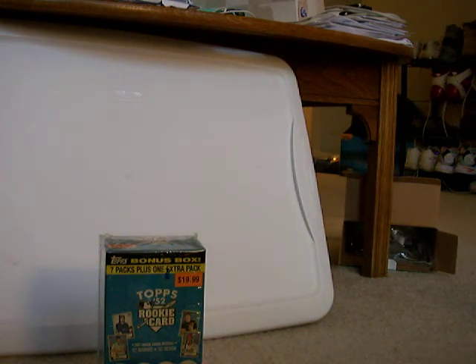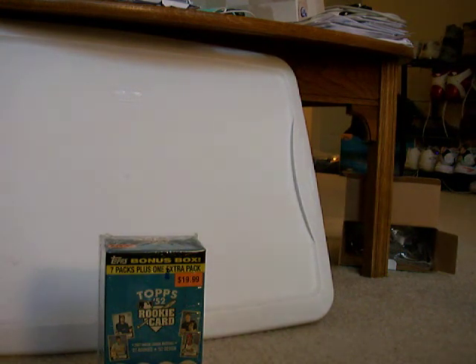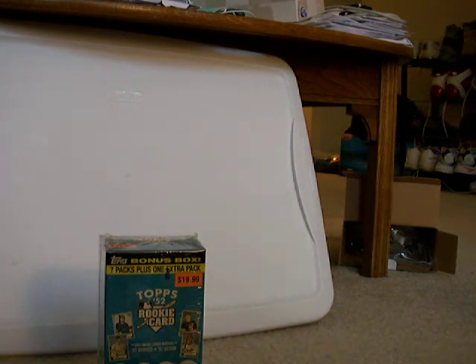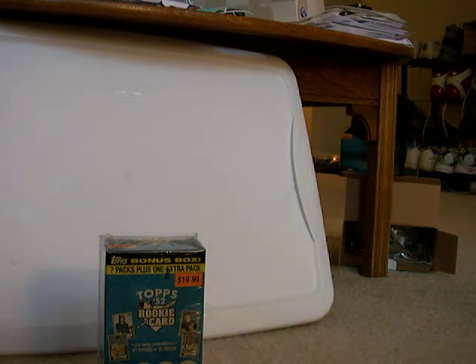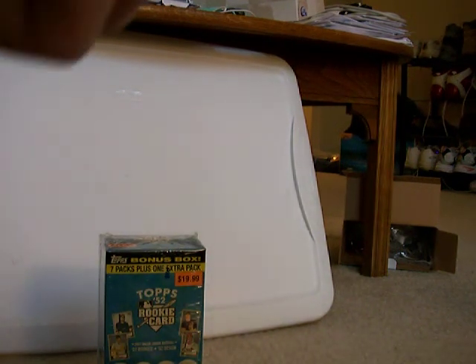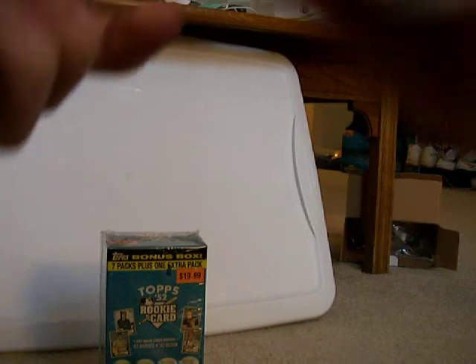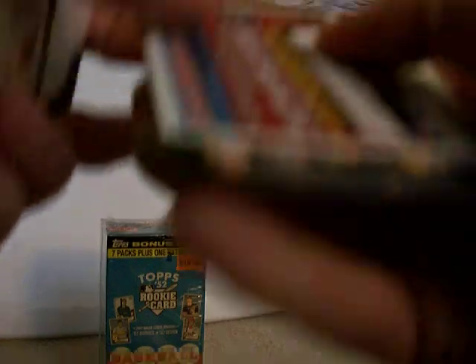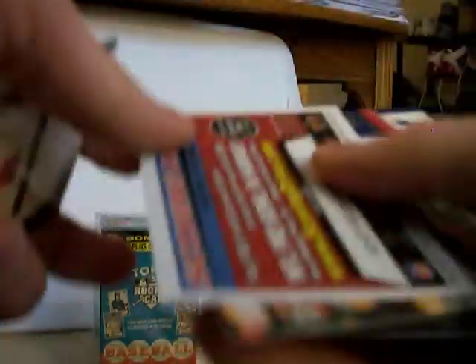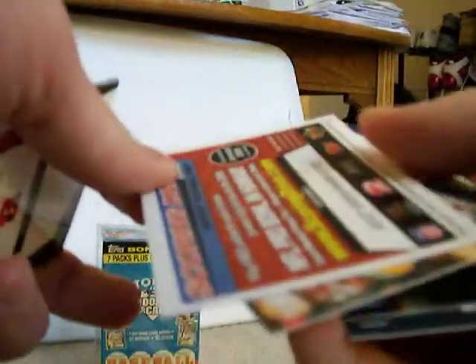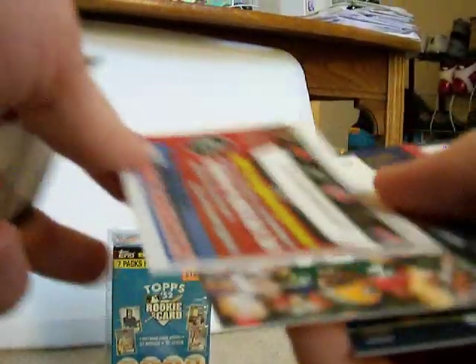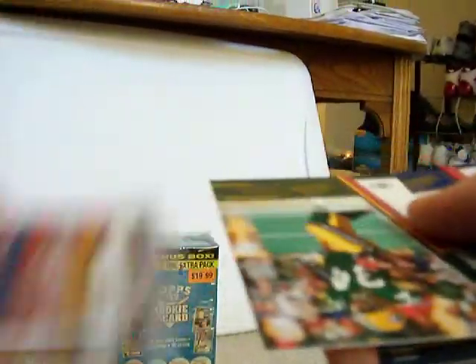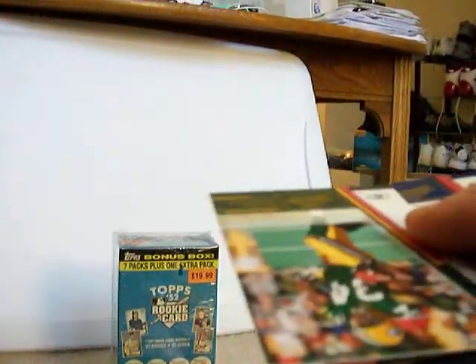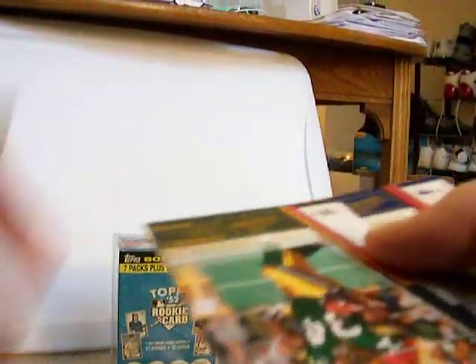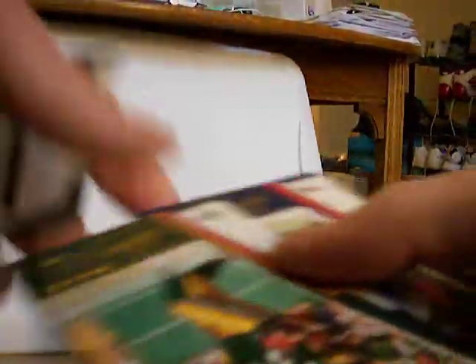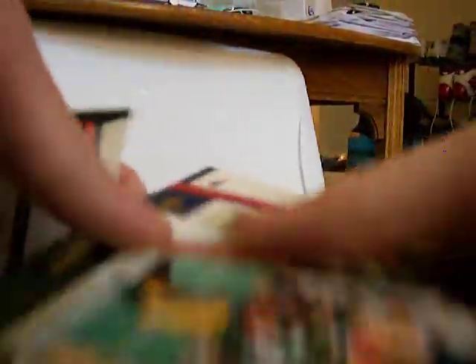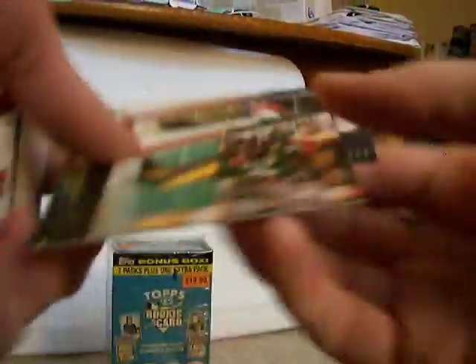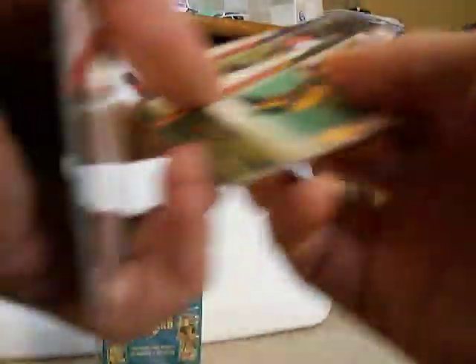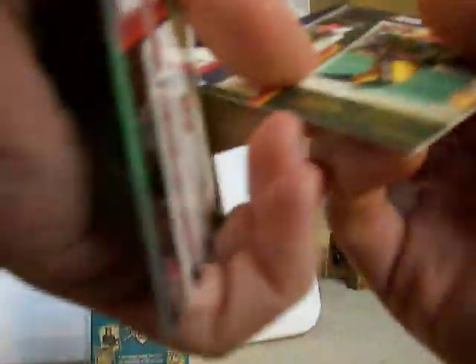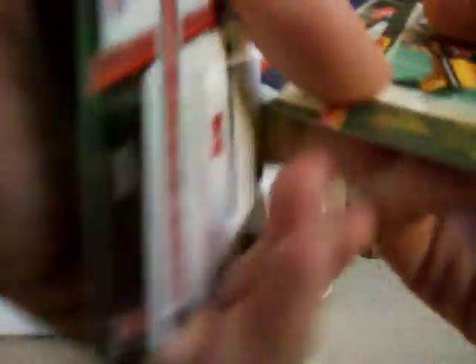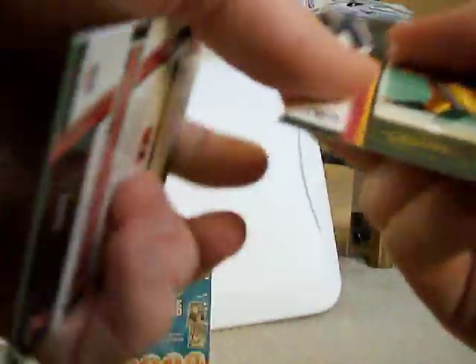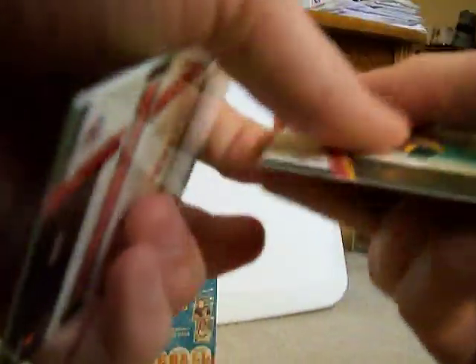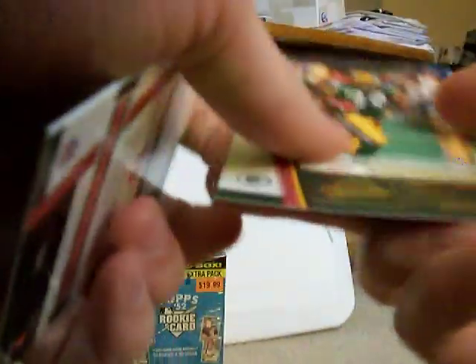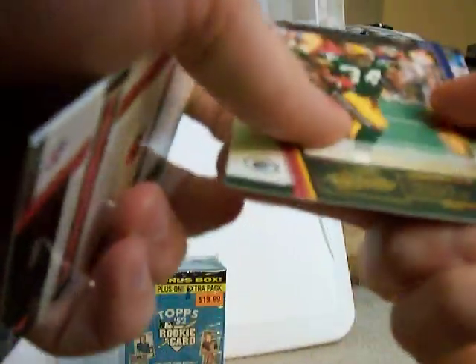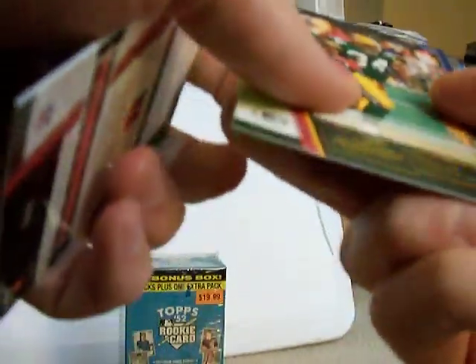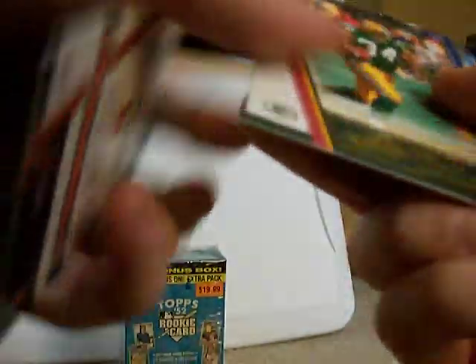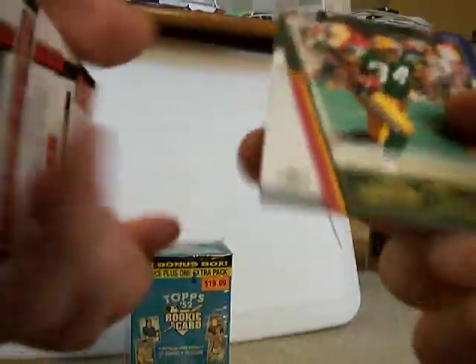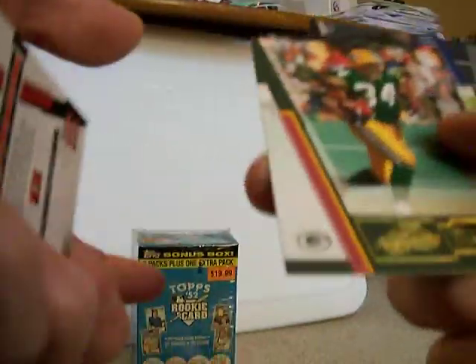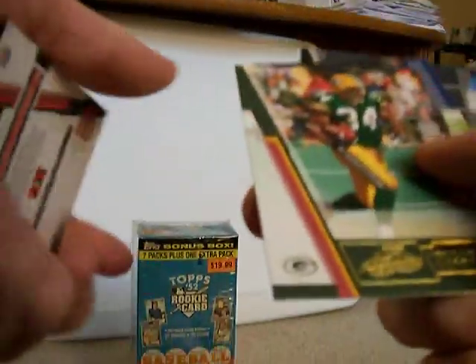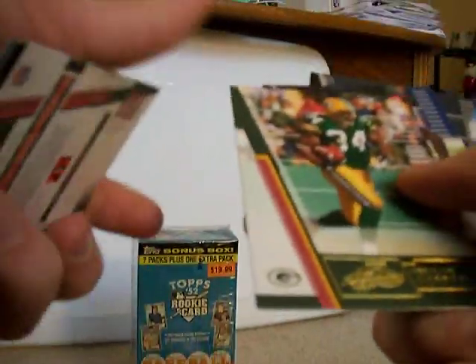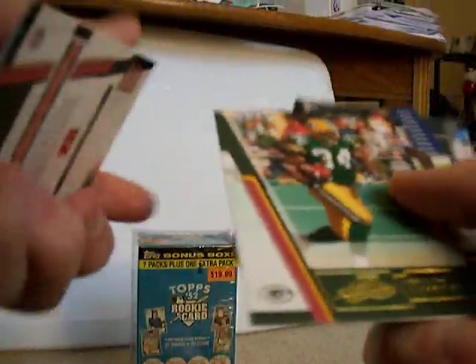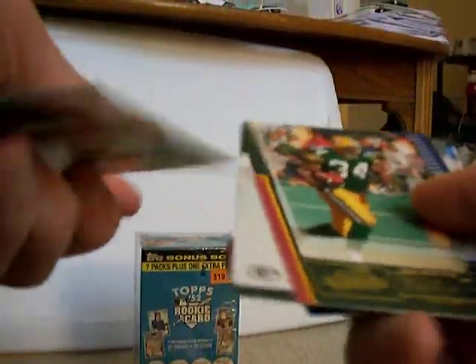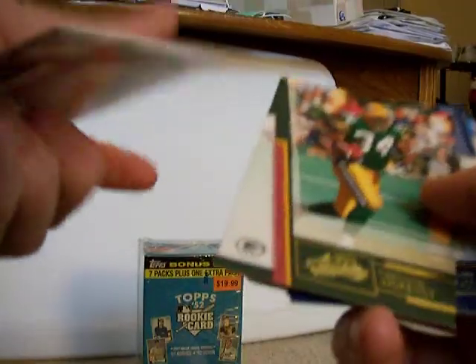JaMarcus Russell and a numbered Tony Hunt — not bad at all. Definitely the best packs I've opened today.